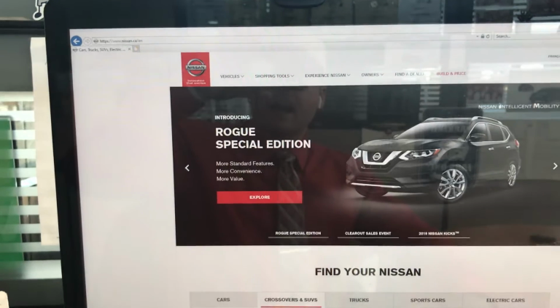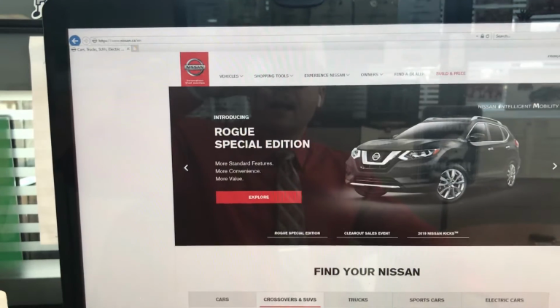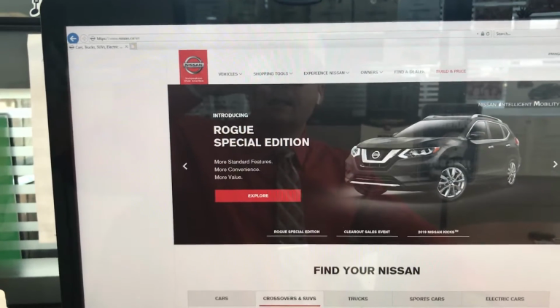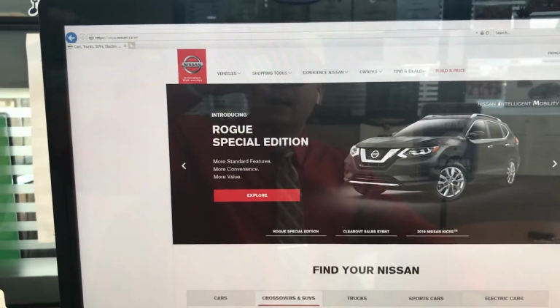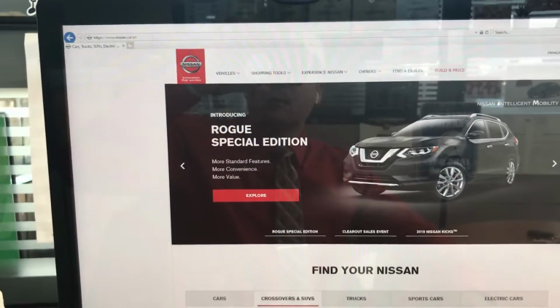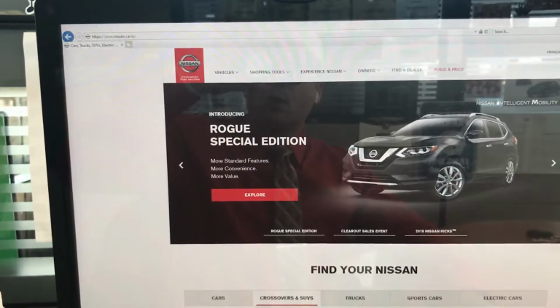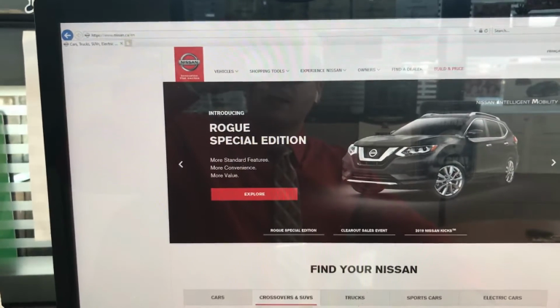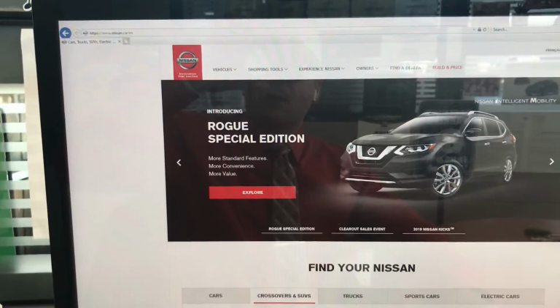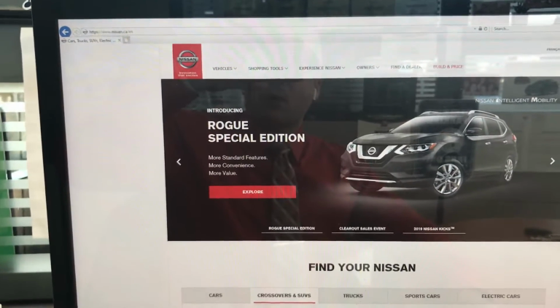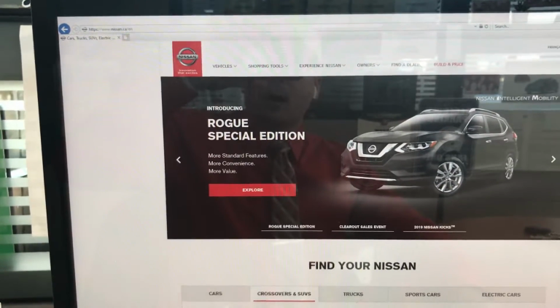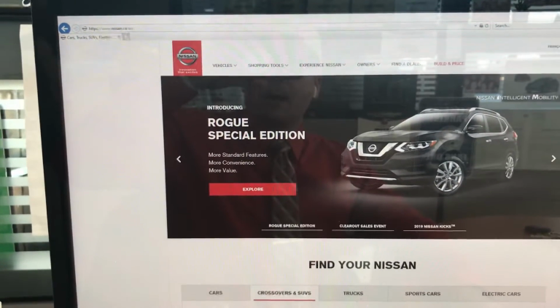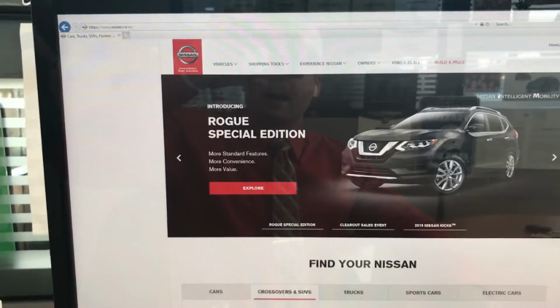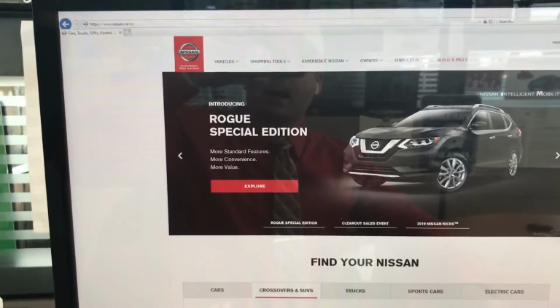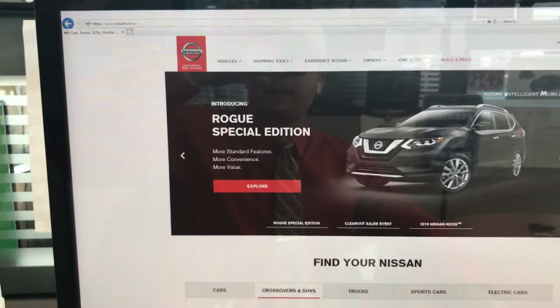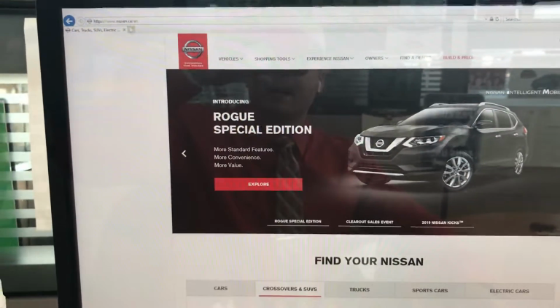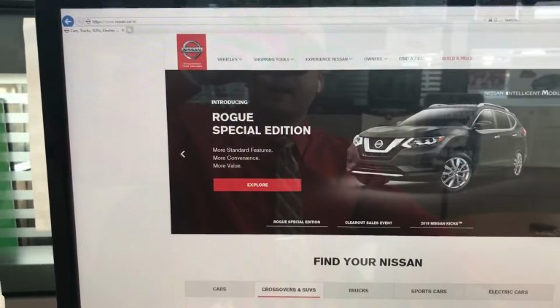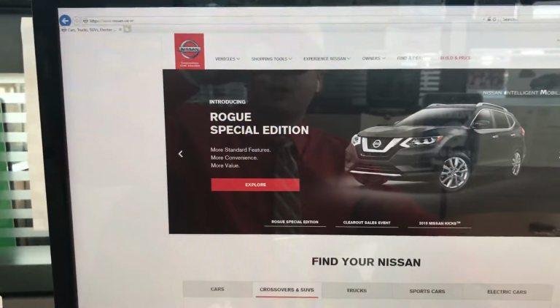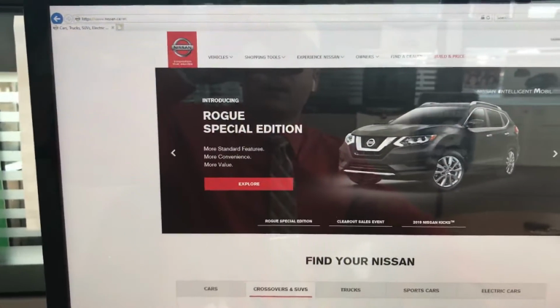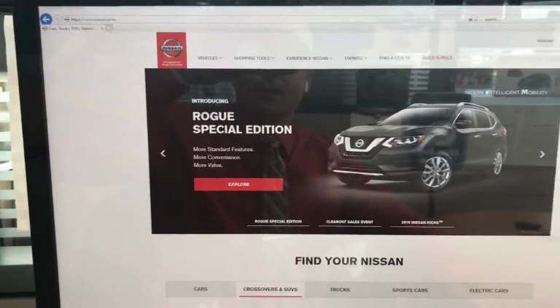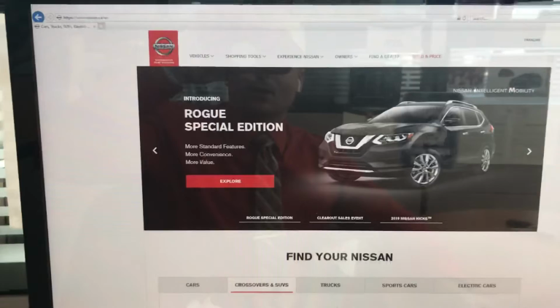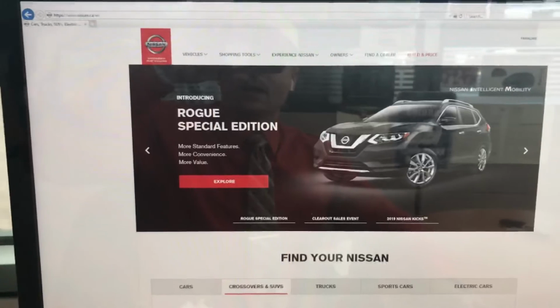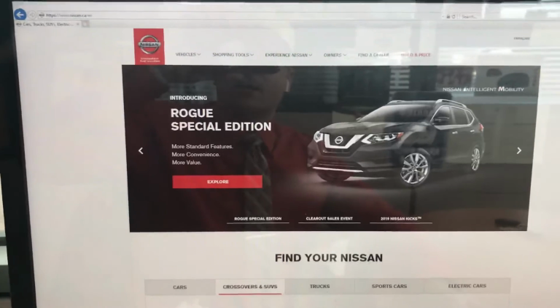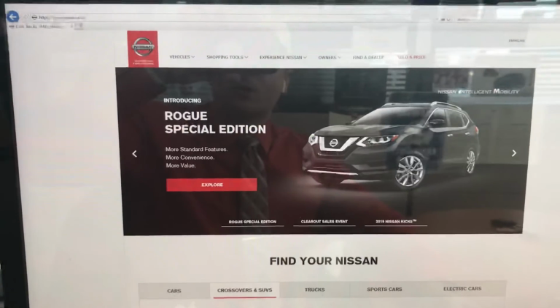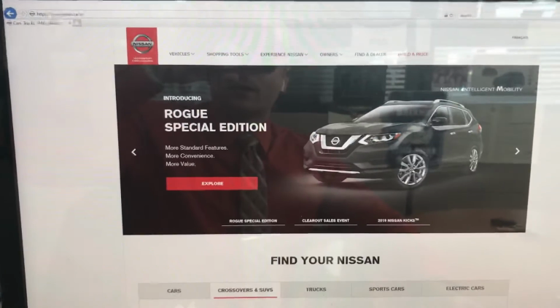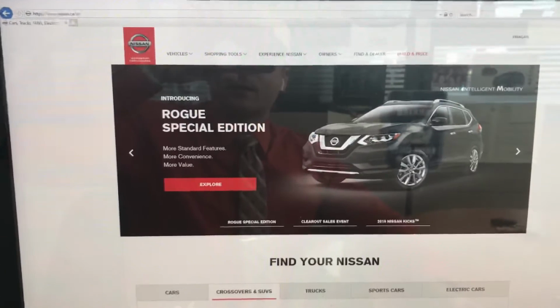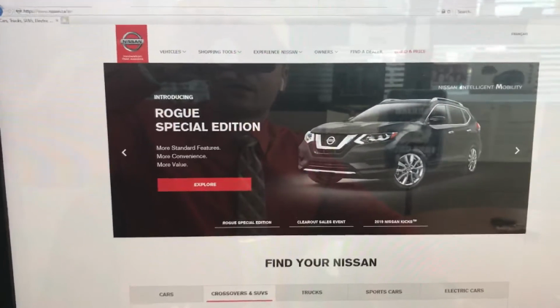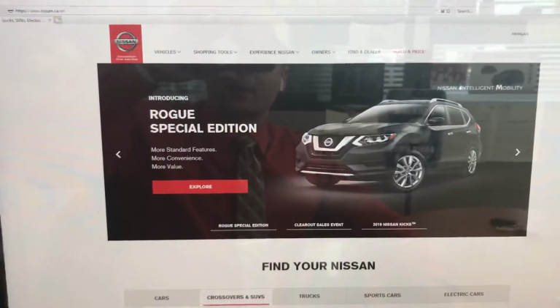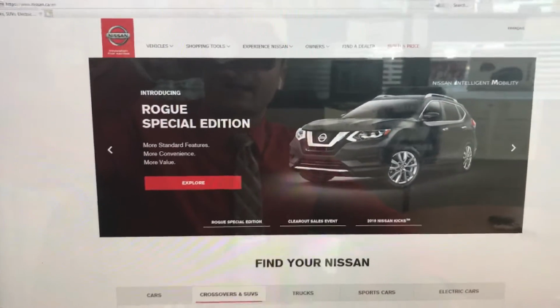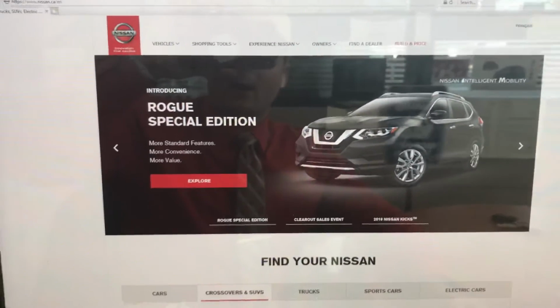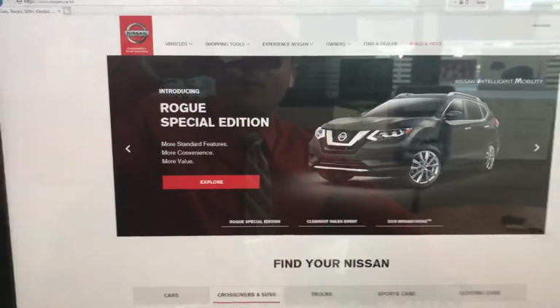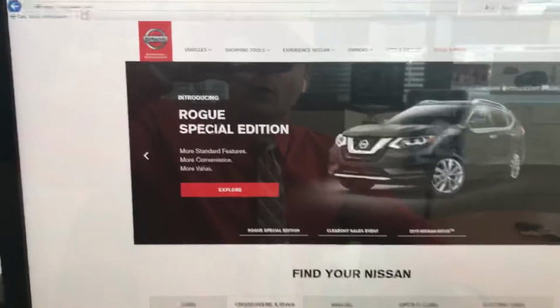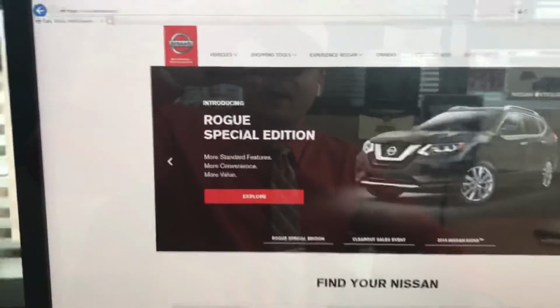Hey guys, I get a lot of requests for how to update navigation on their Nissan. So I just want to show you this — it's really helpful for you.